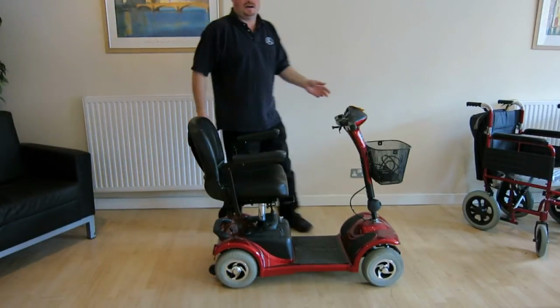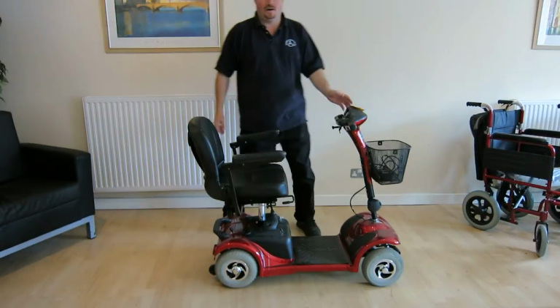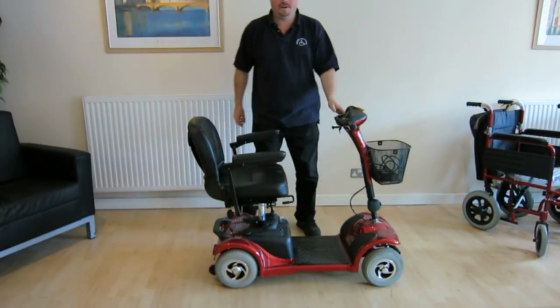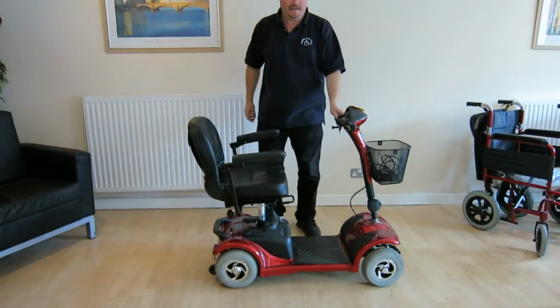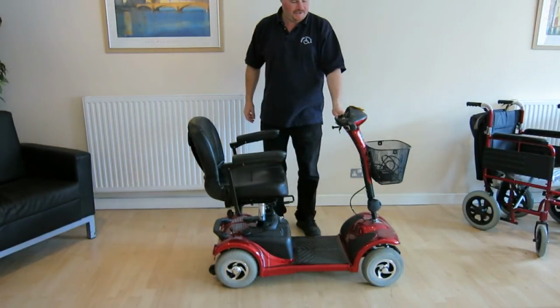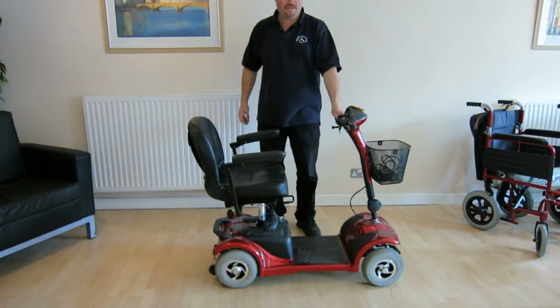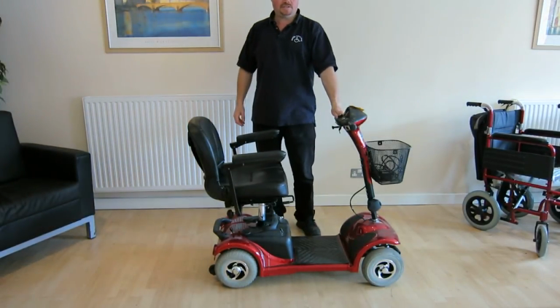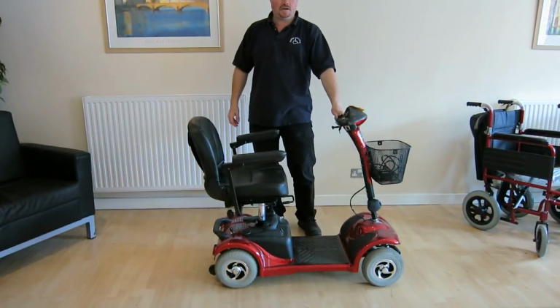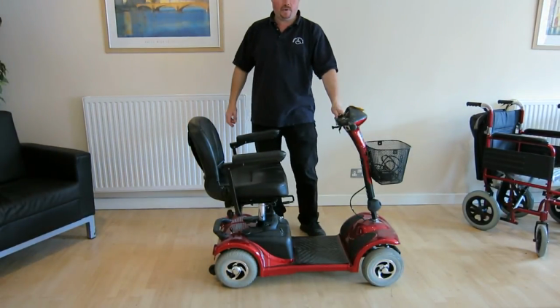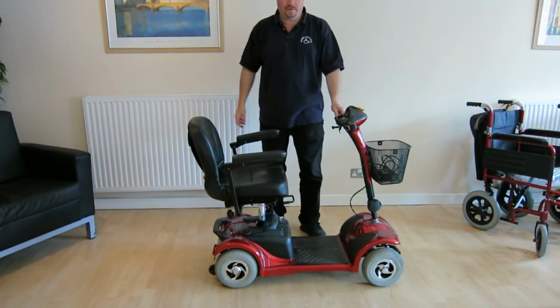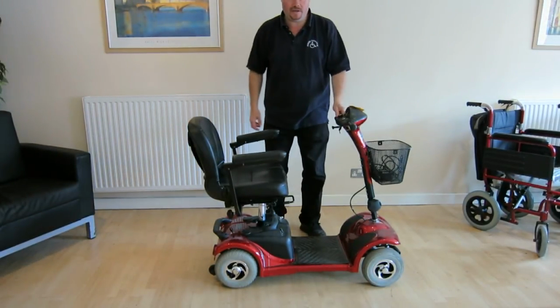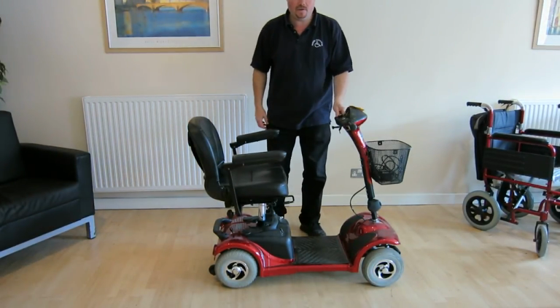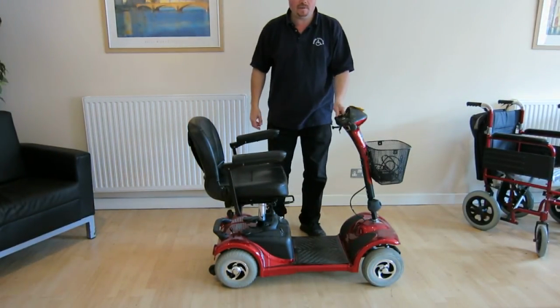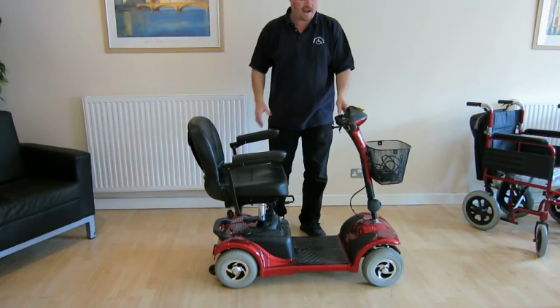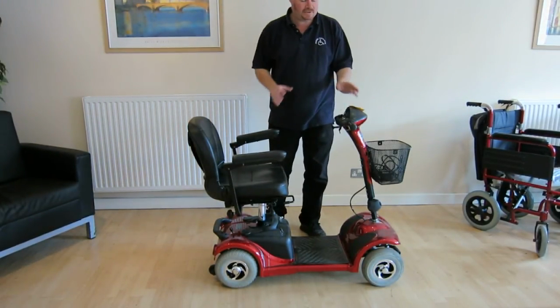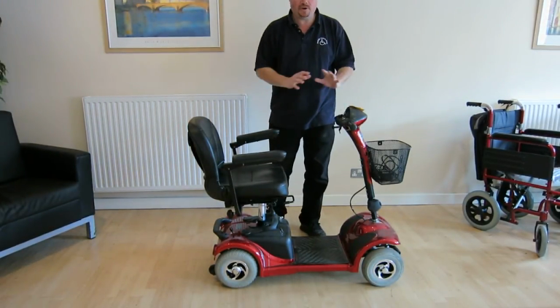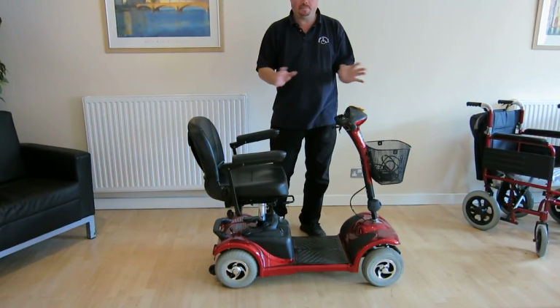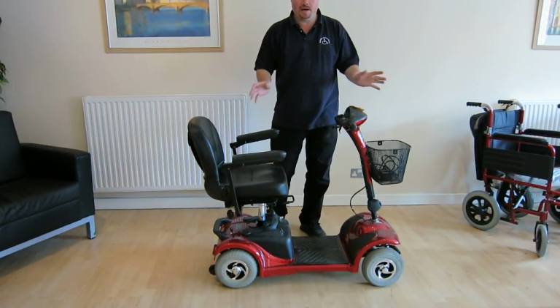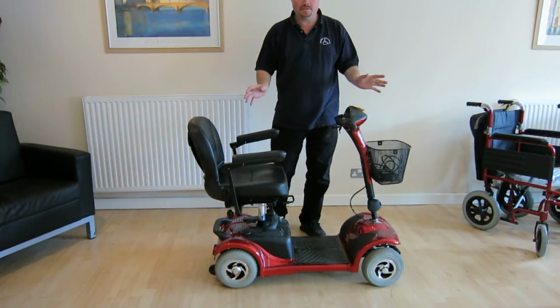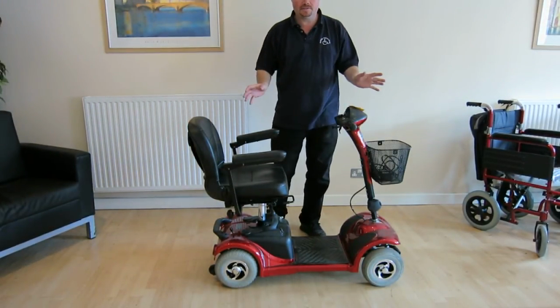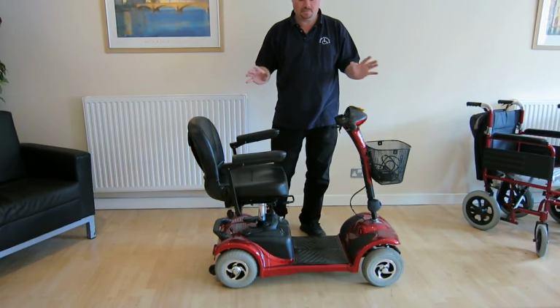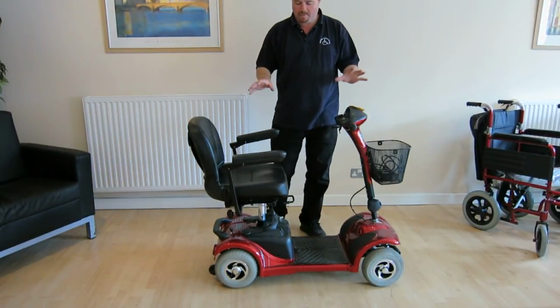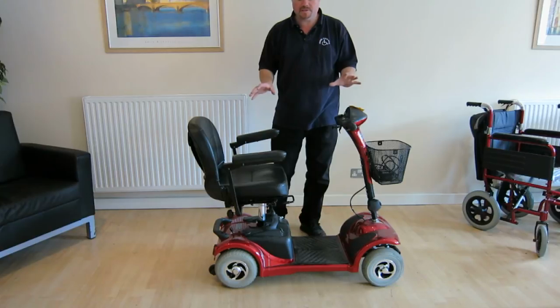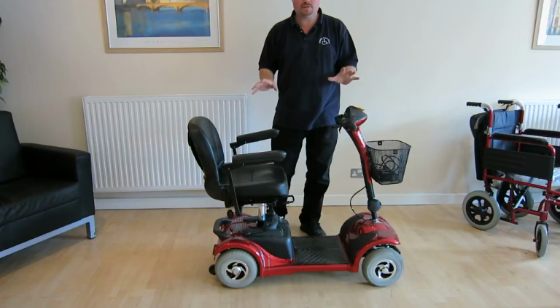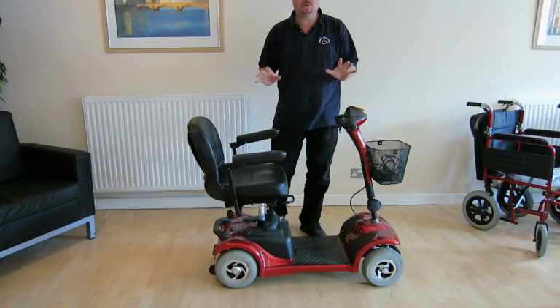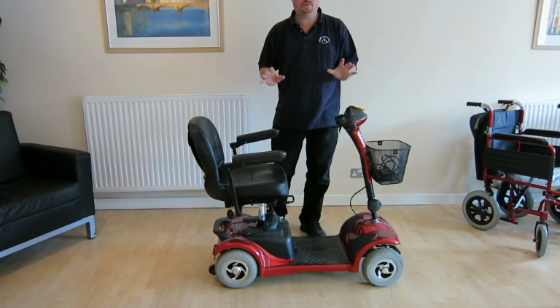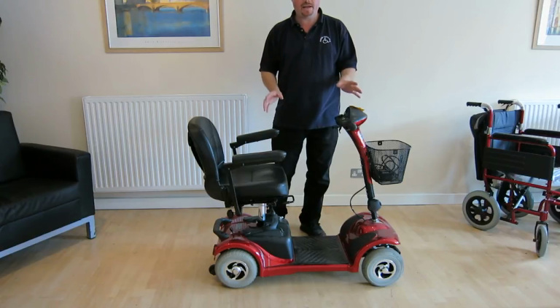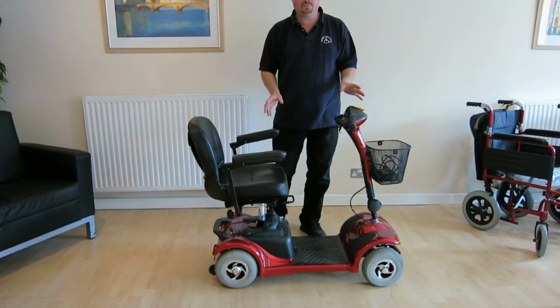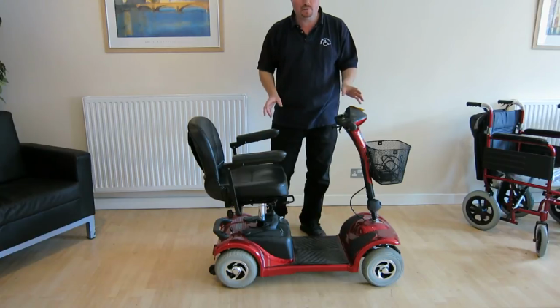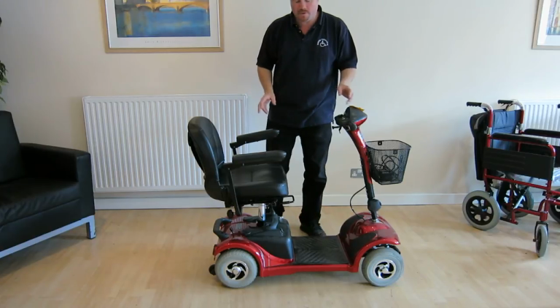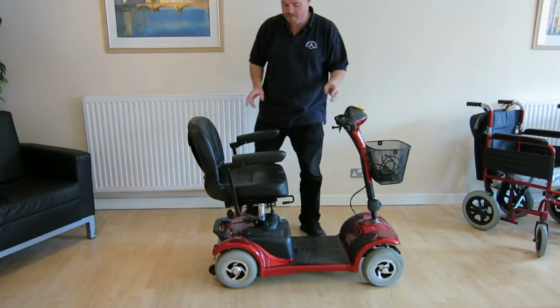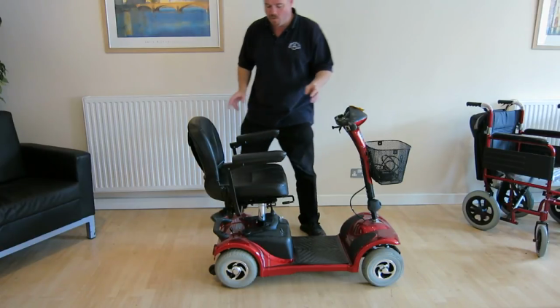Hi there, this is a quick video about how to break apart this mobility scooter called the Explorer 4.